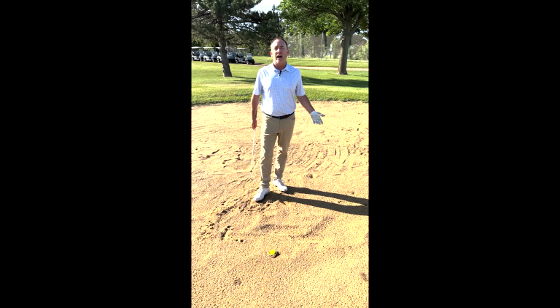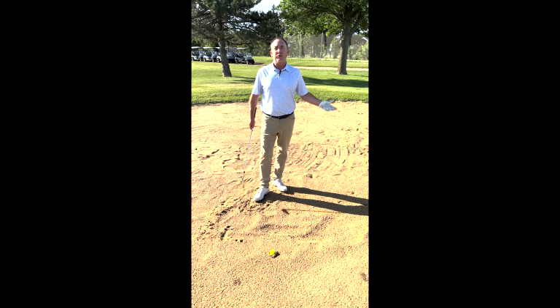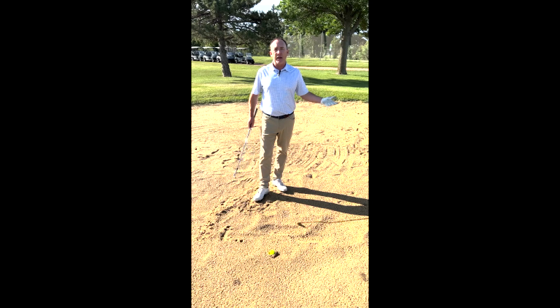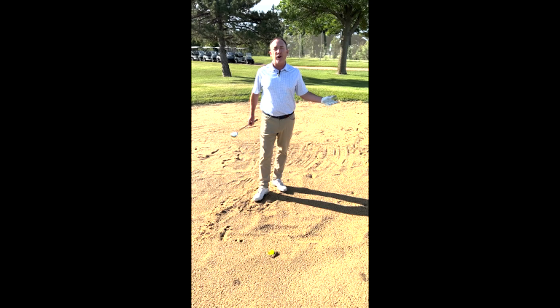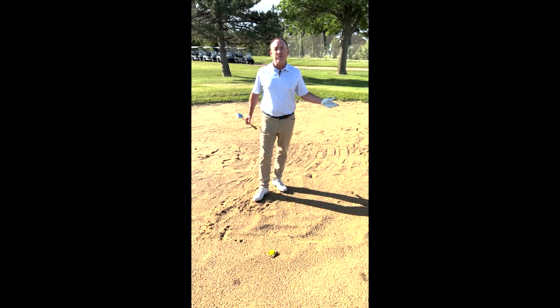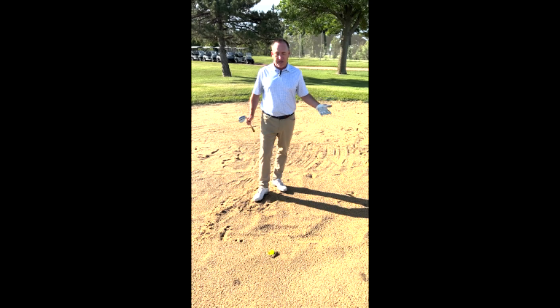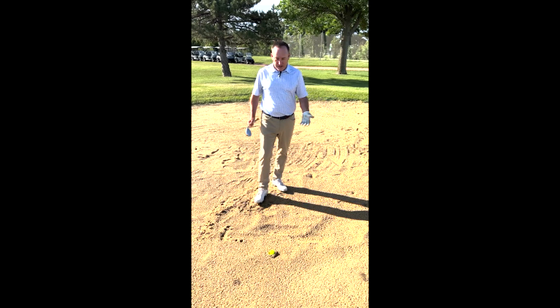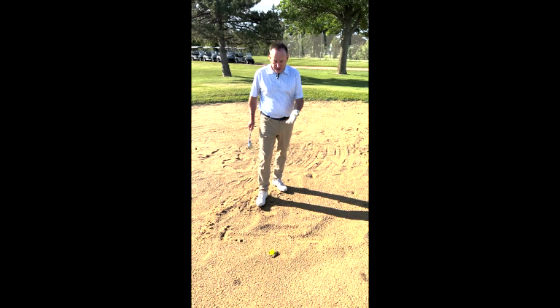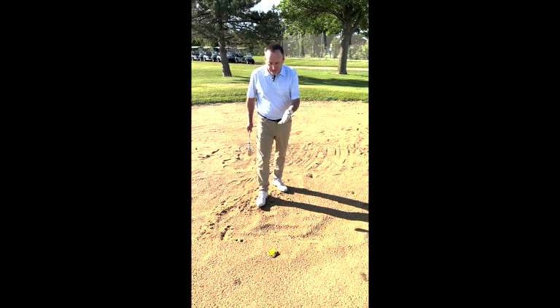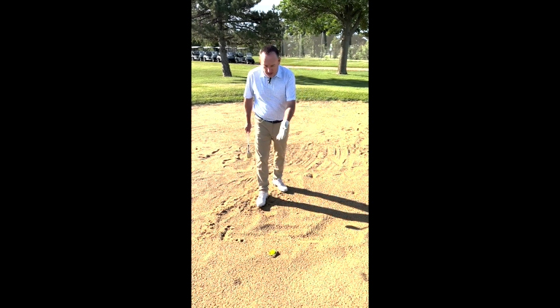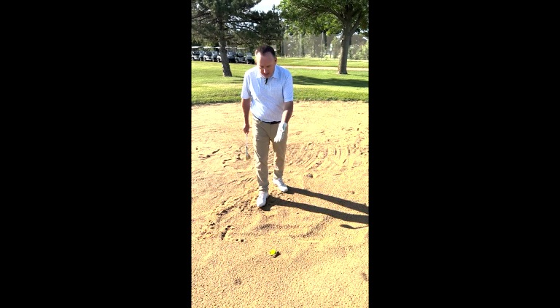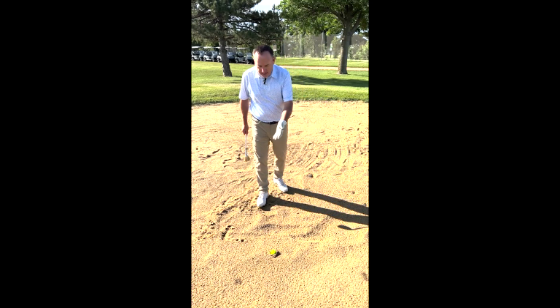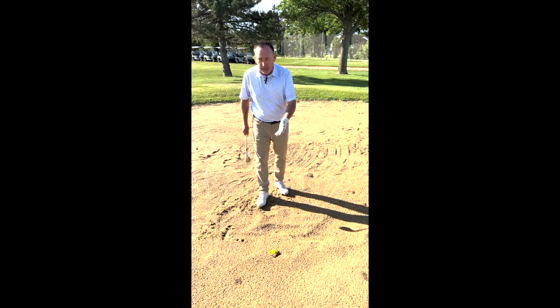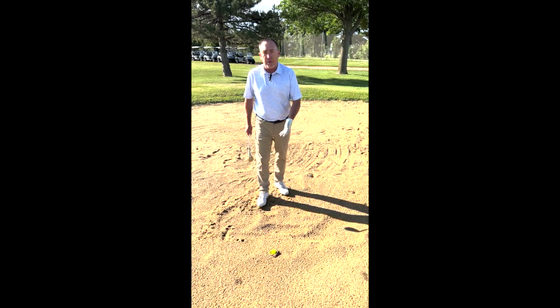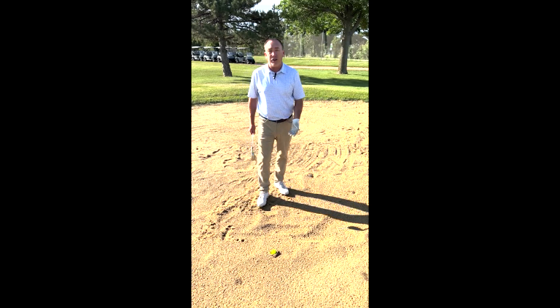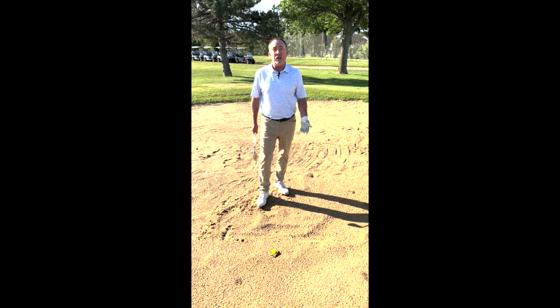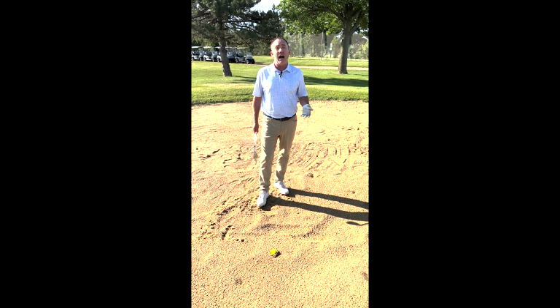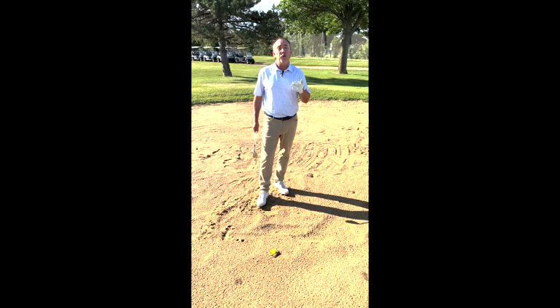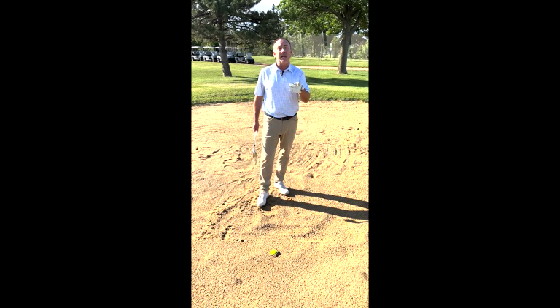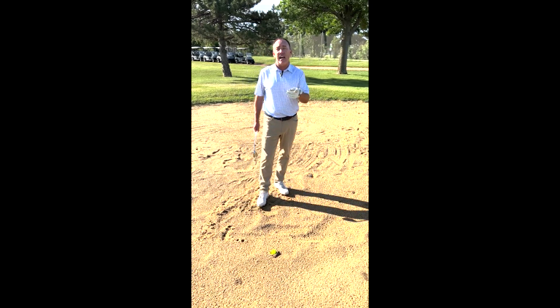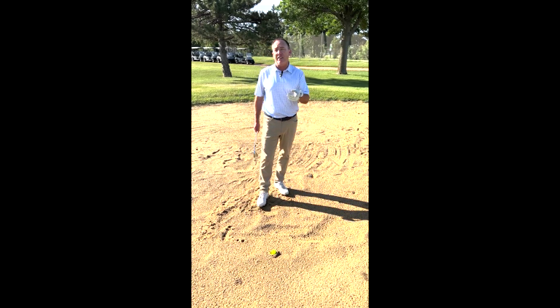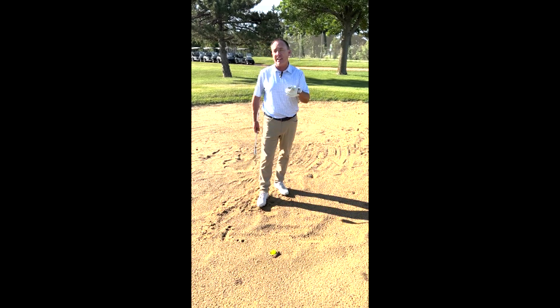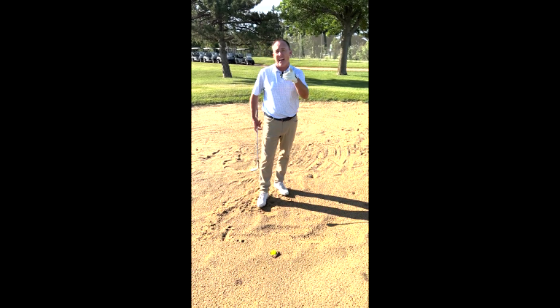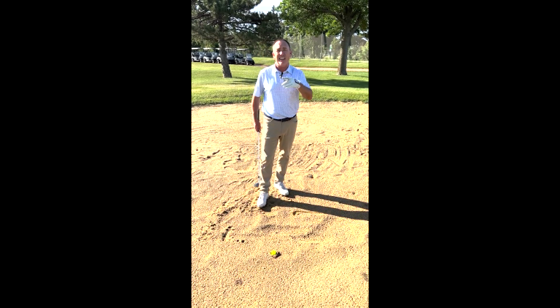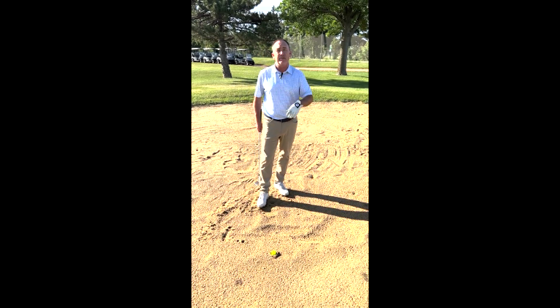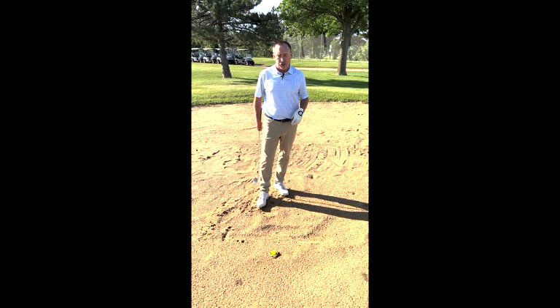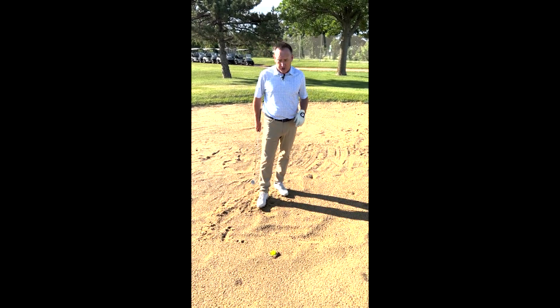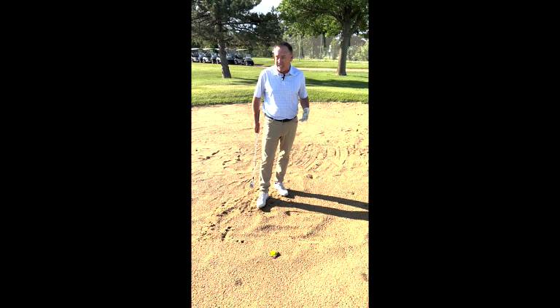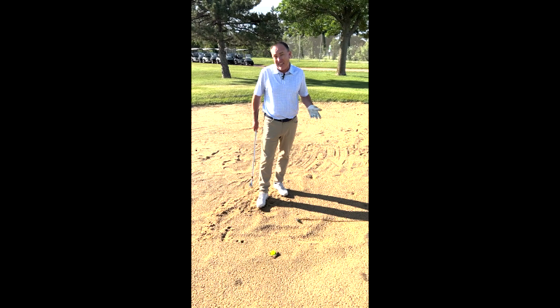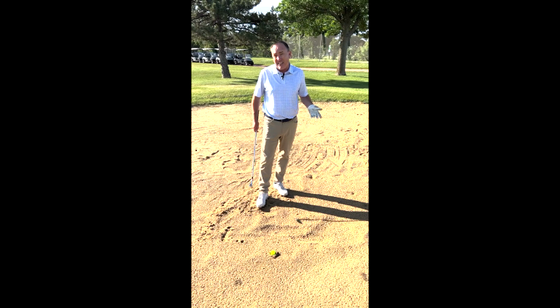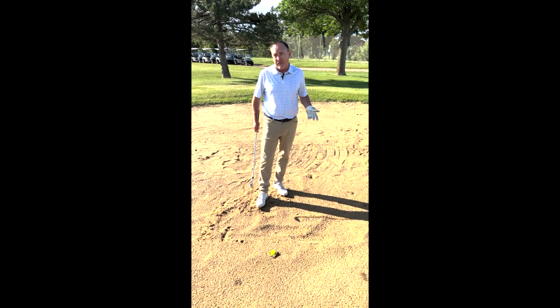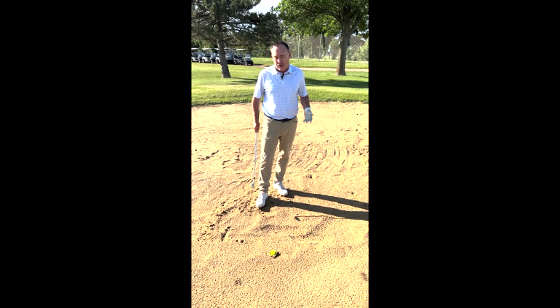All right, we've got a problem here — the fried egg in a bunker. How are we going to navigate that? Let me show you. It's not that difficult.